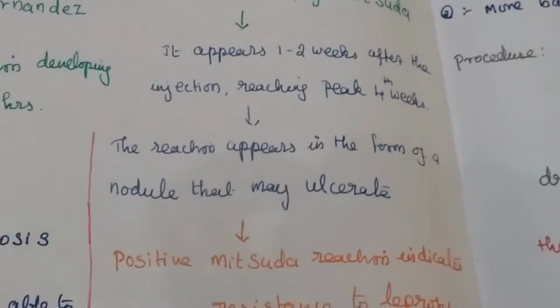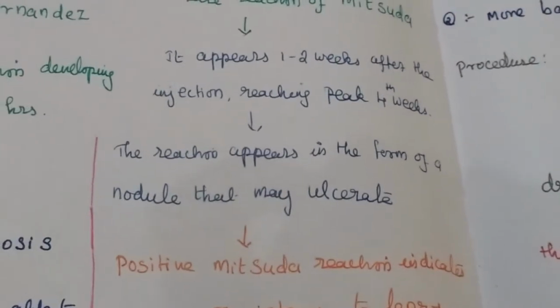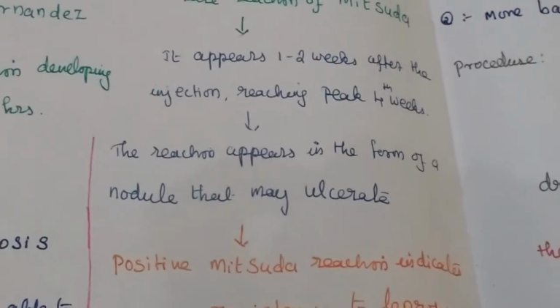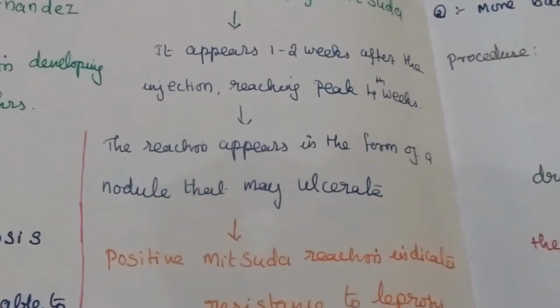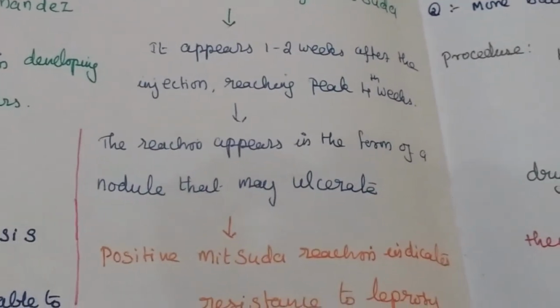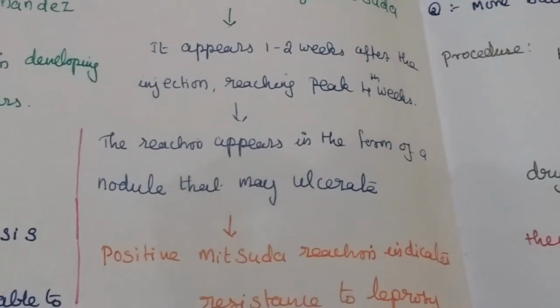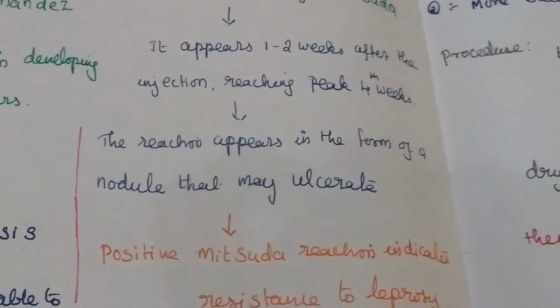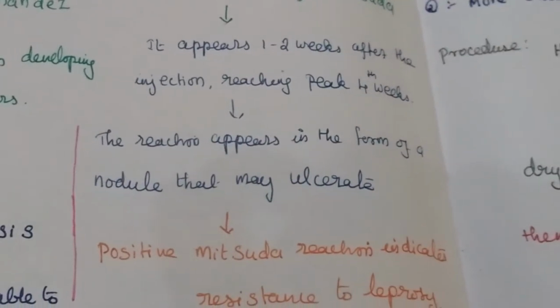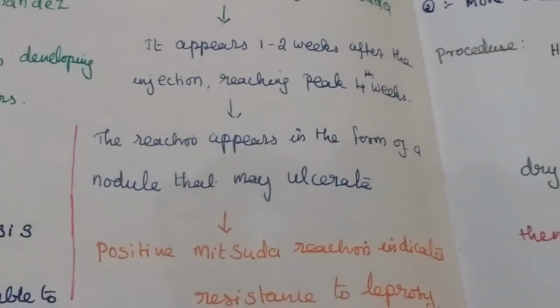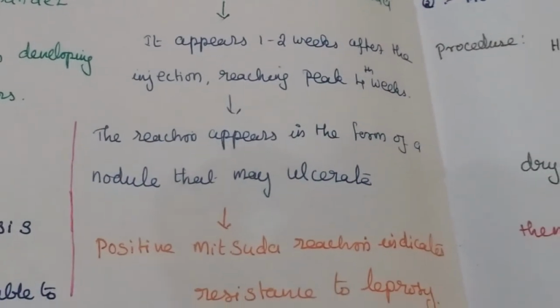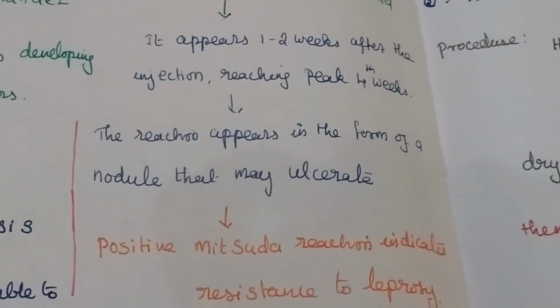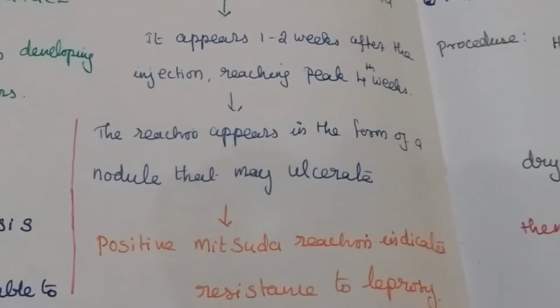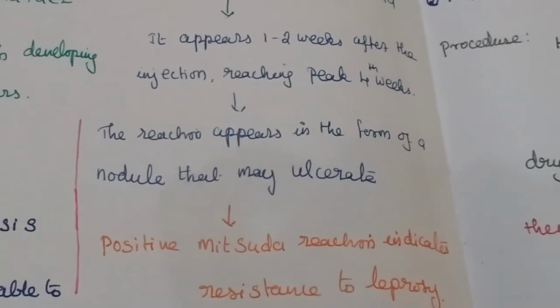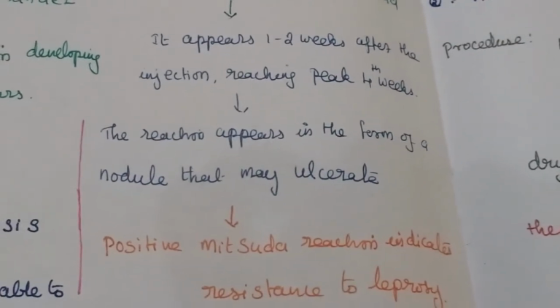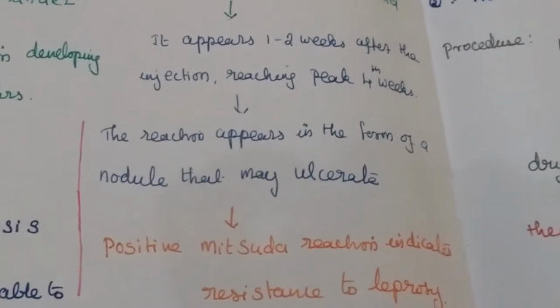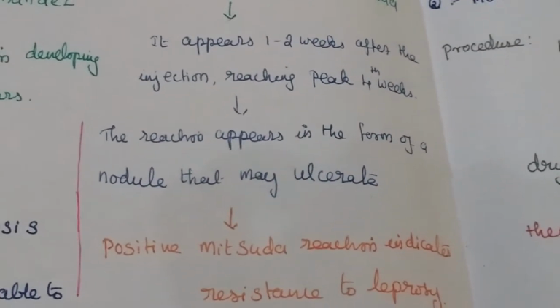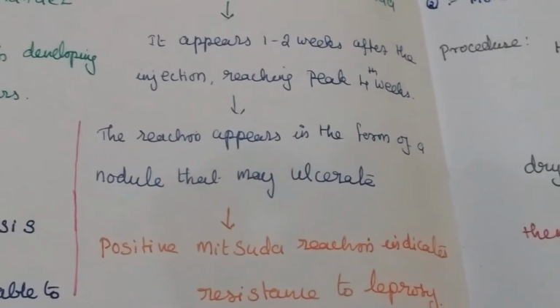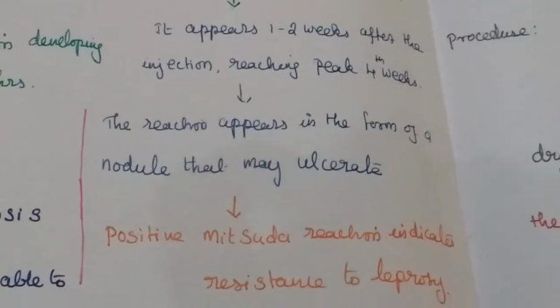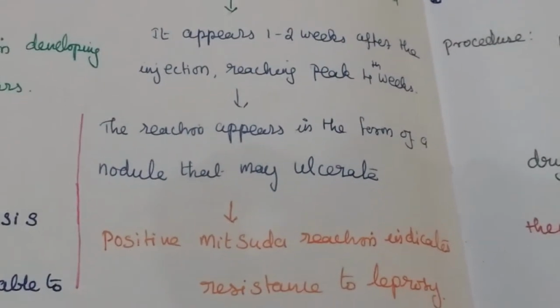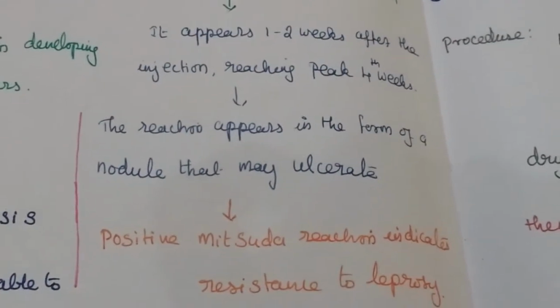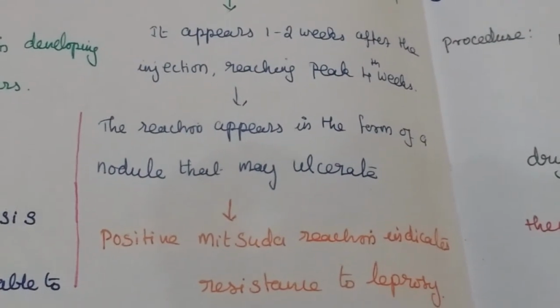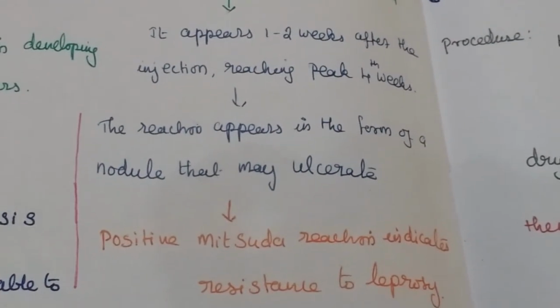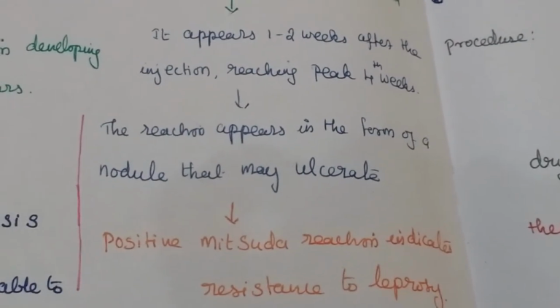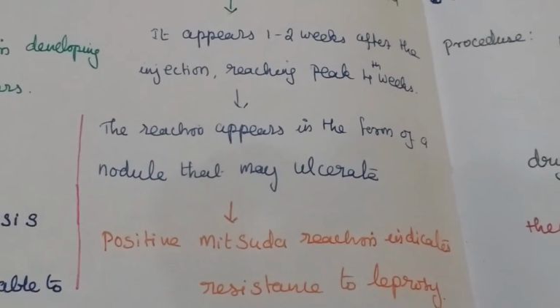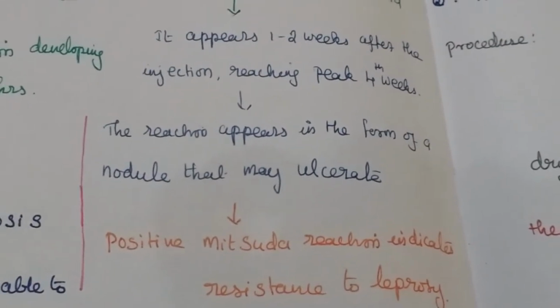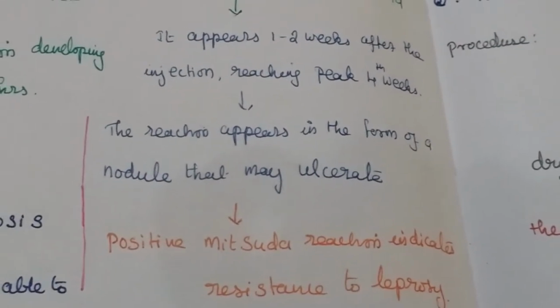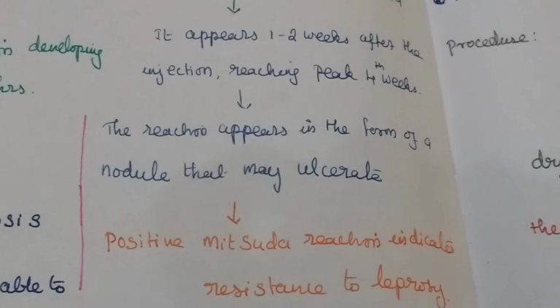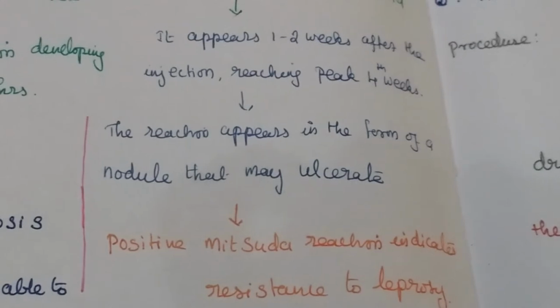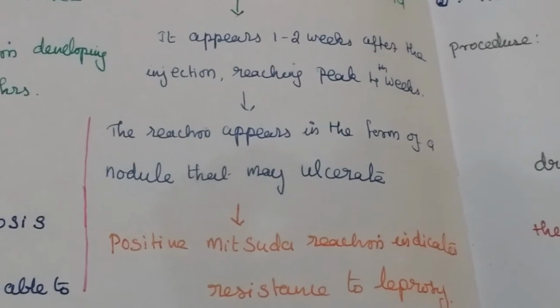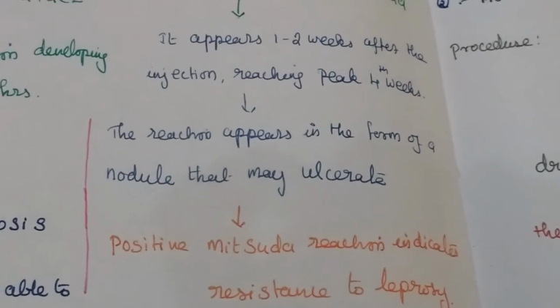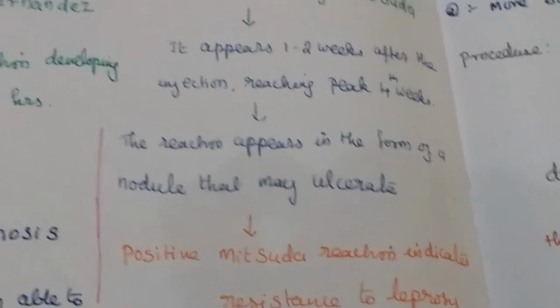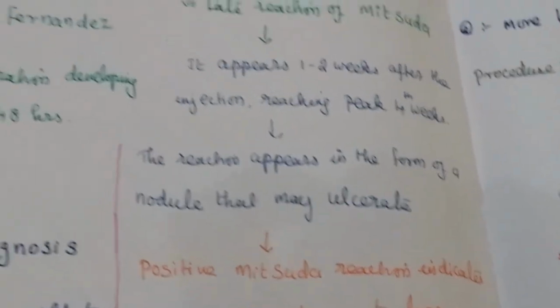A positive Mitsuda reaction indicates resistance to leprosy. This is a good sign.